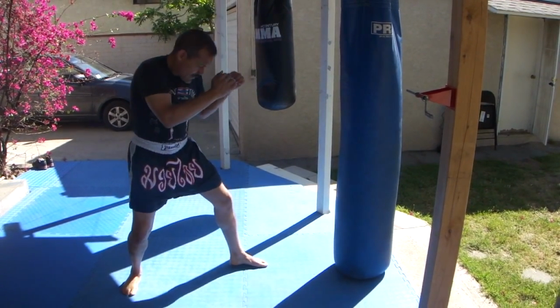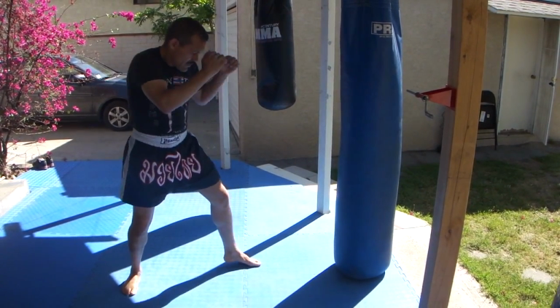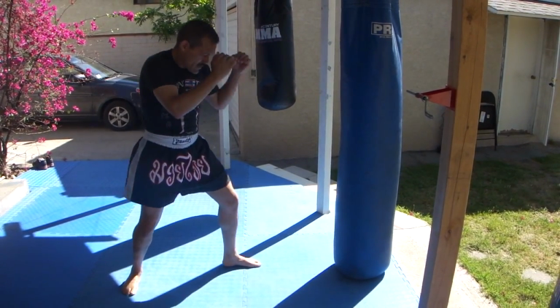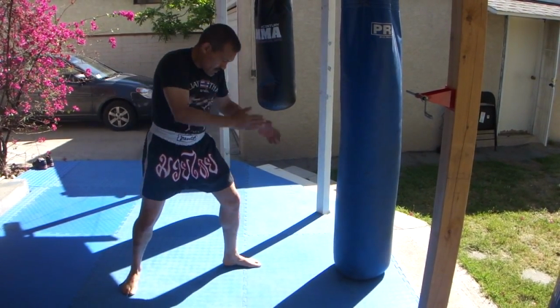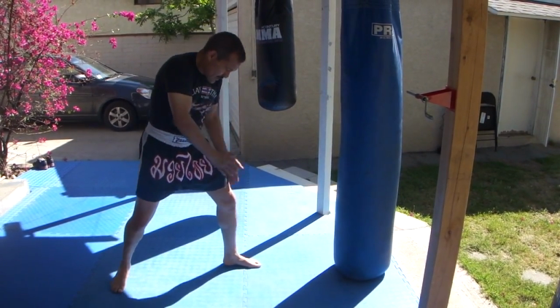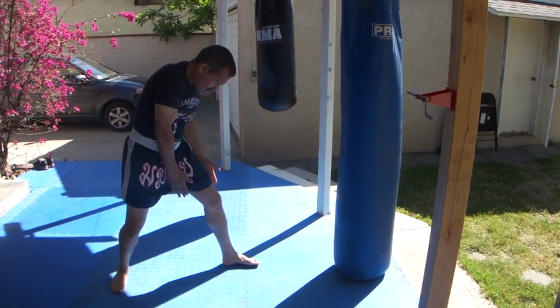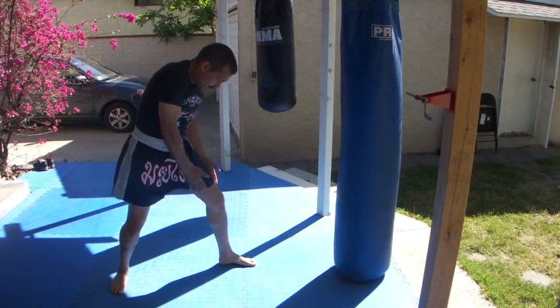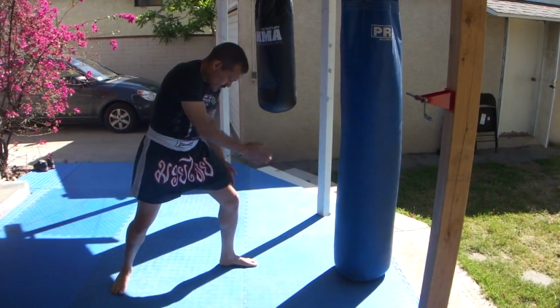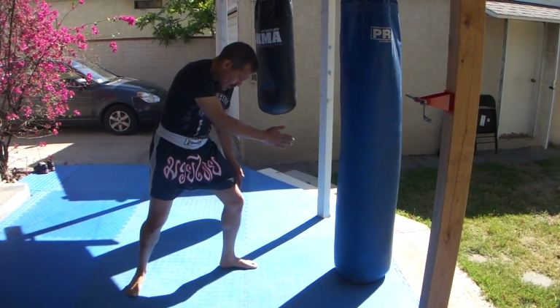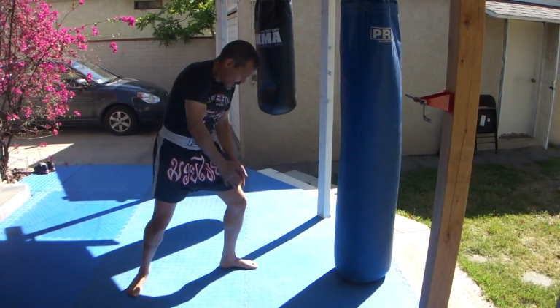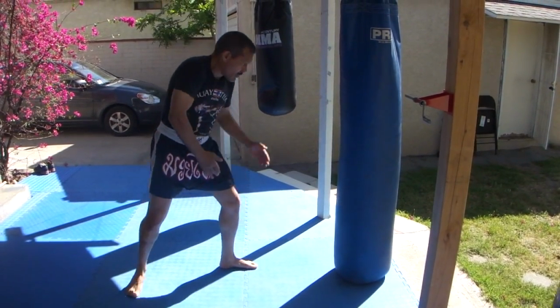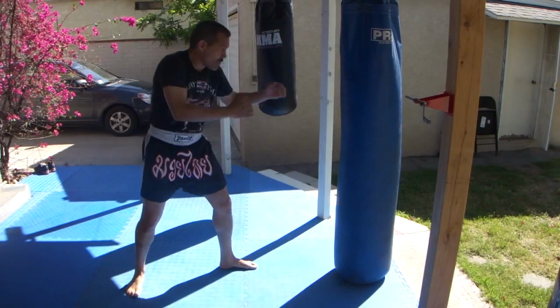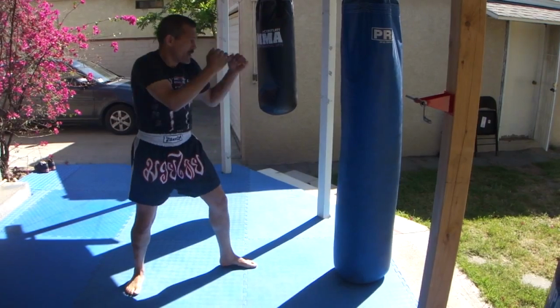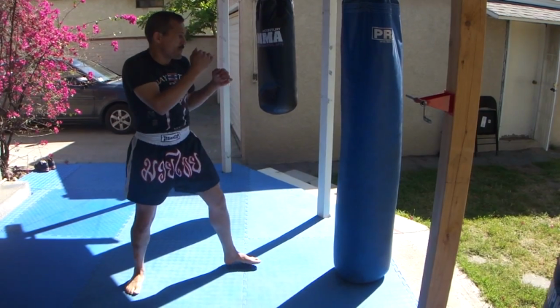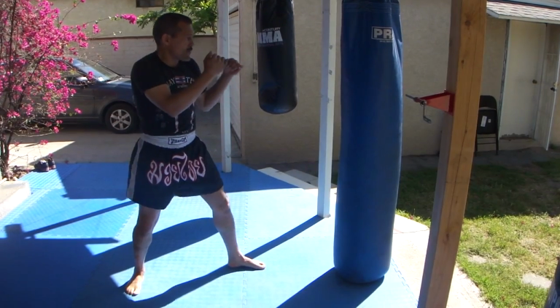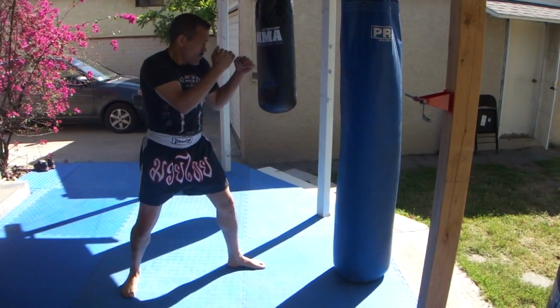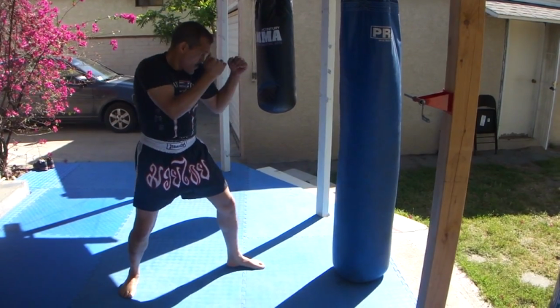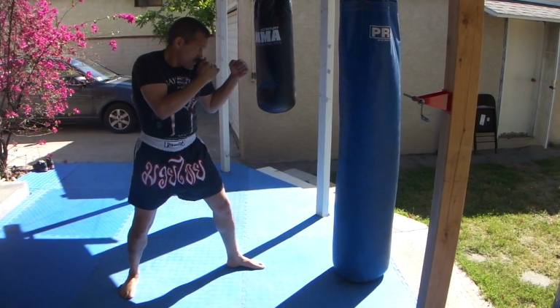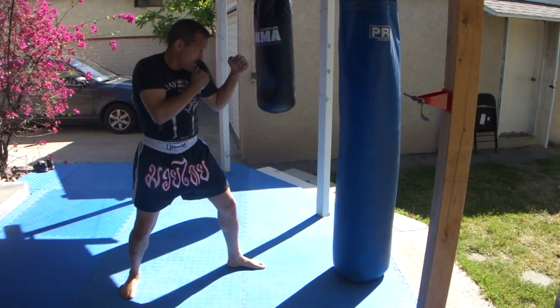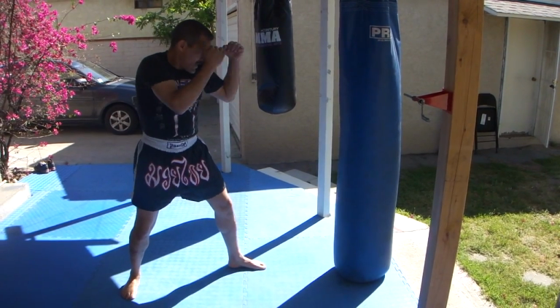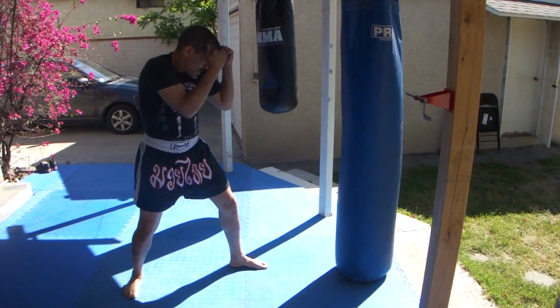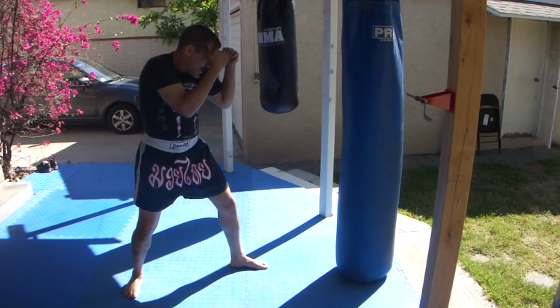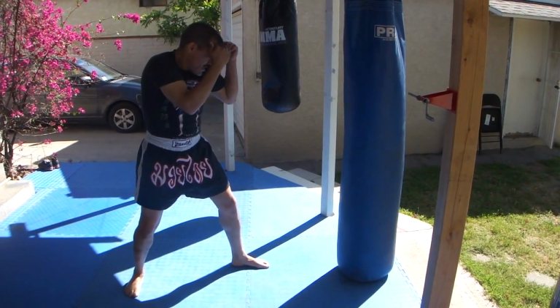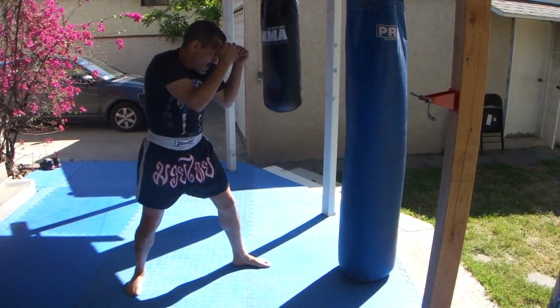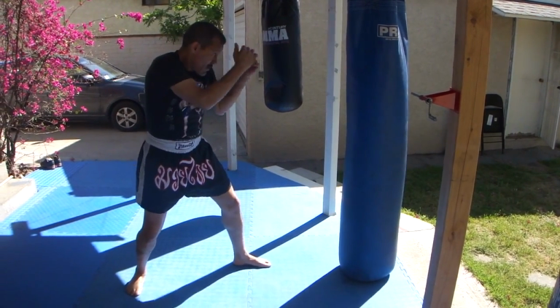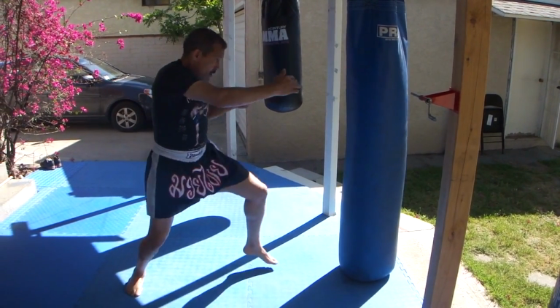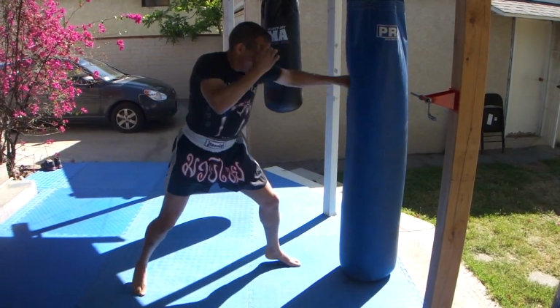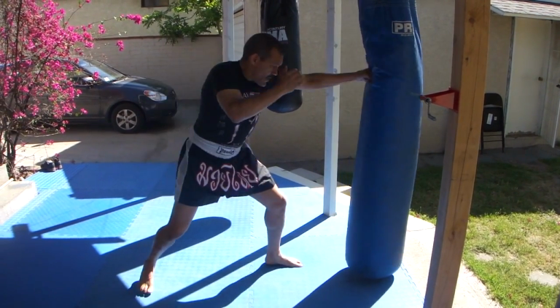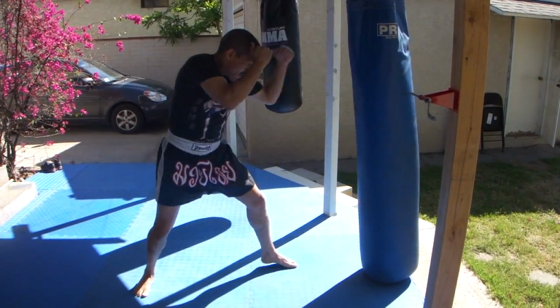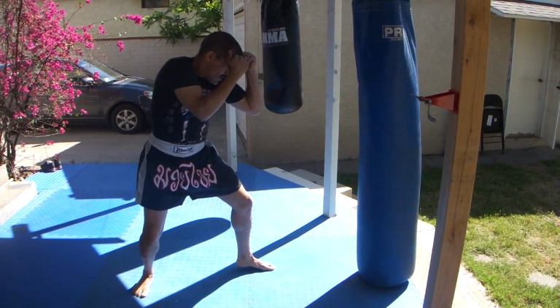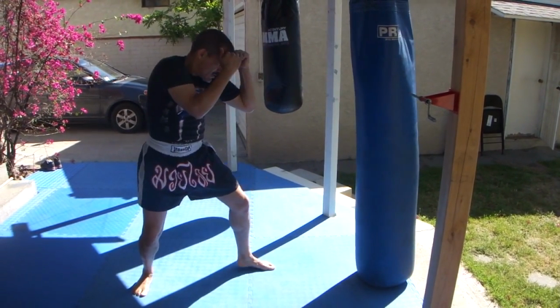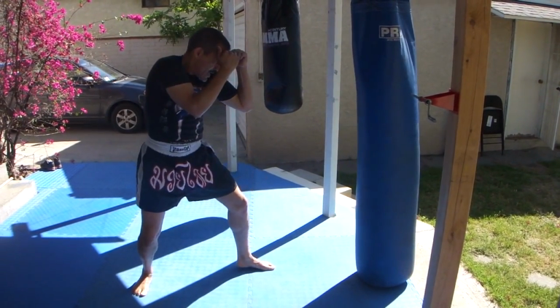Check your stance. Make sure you're lined up properly. Chin down, hands up. Straight. Set.